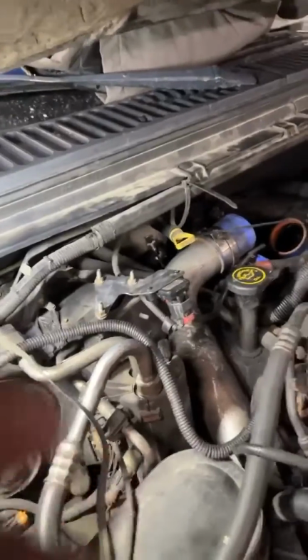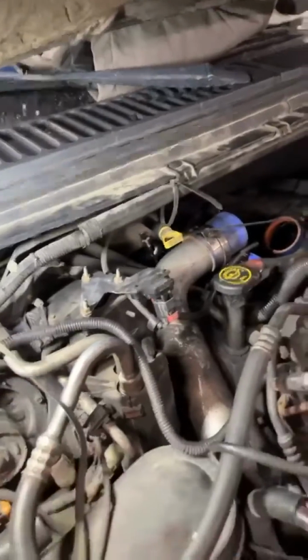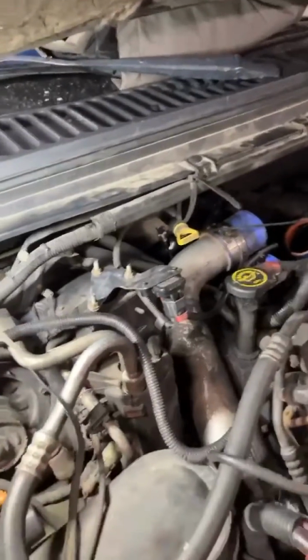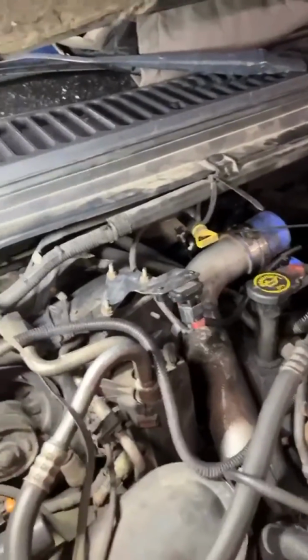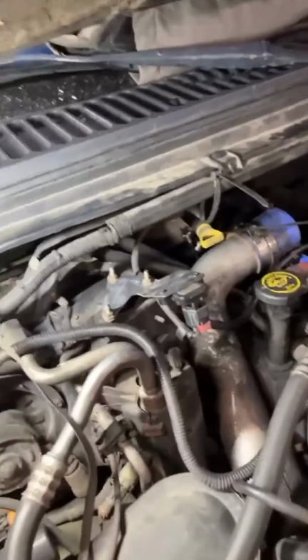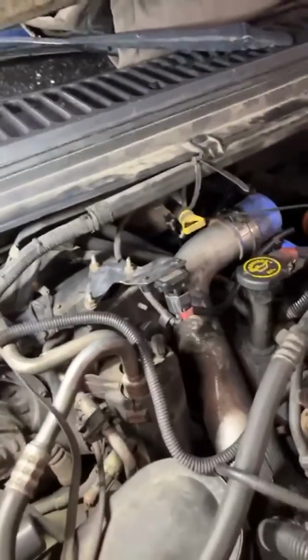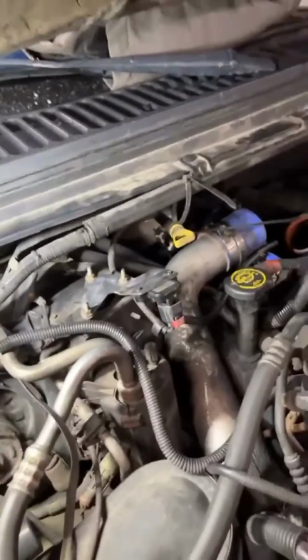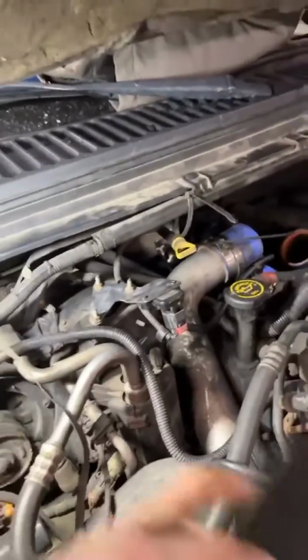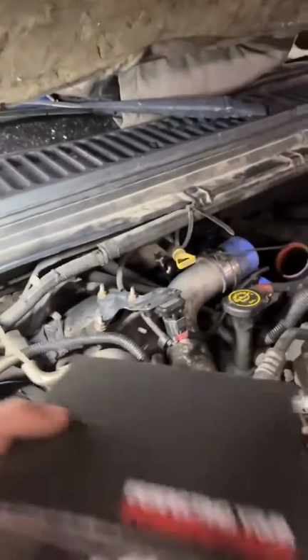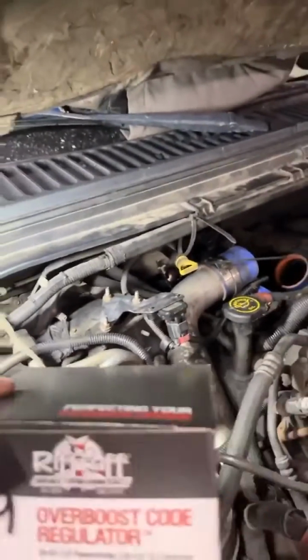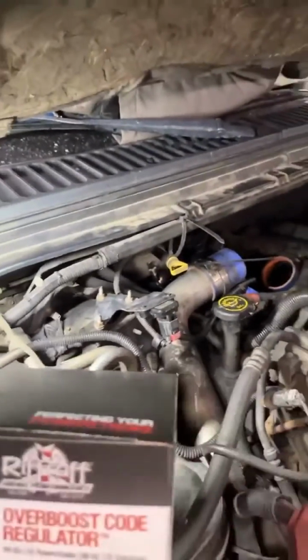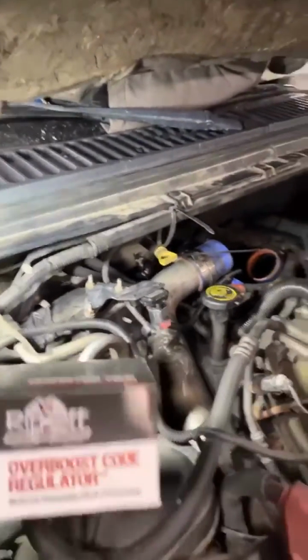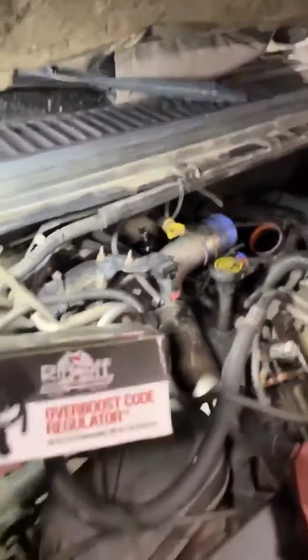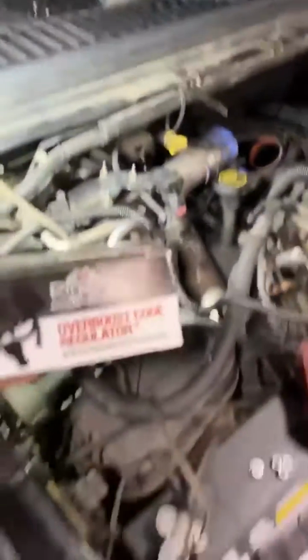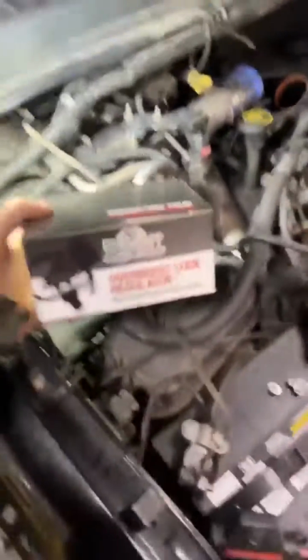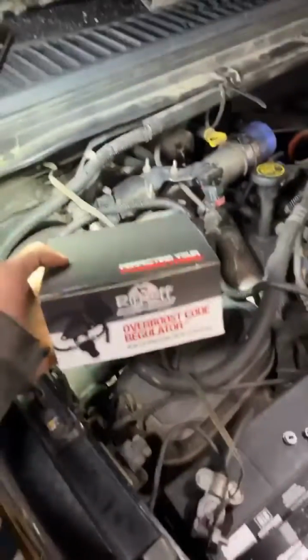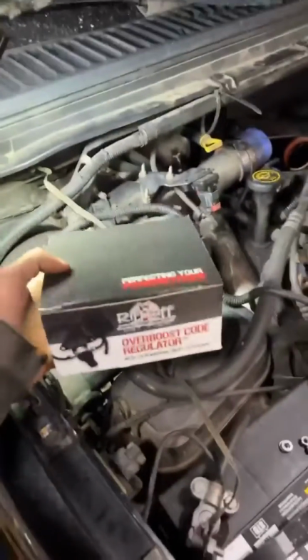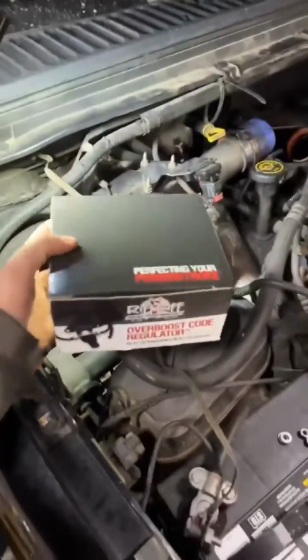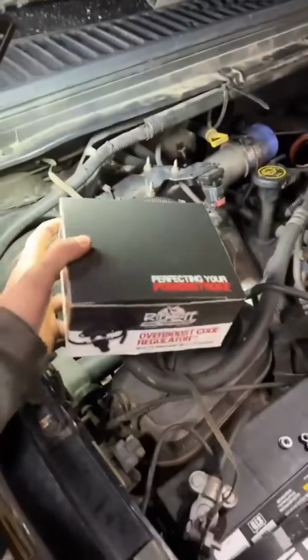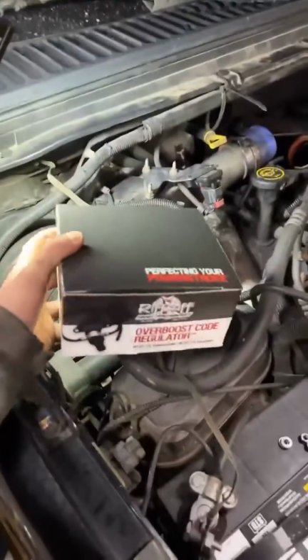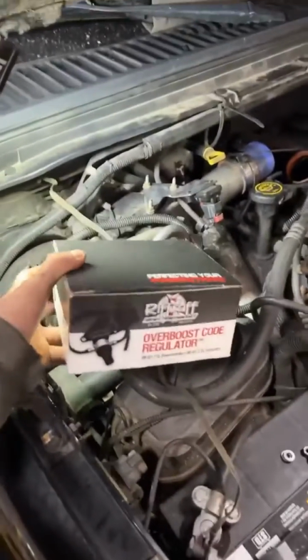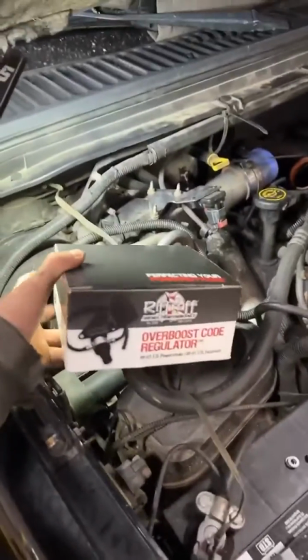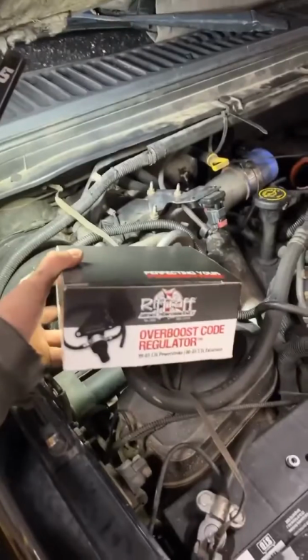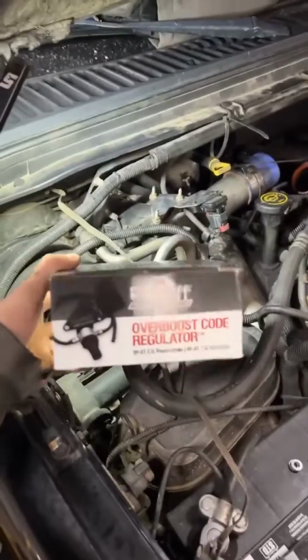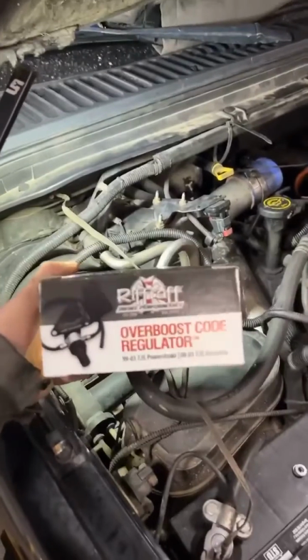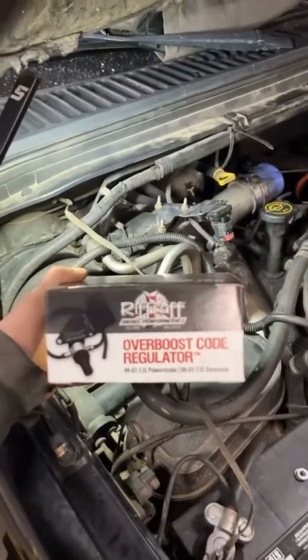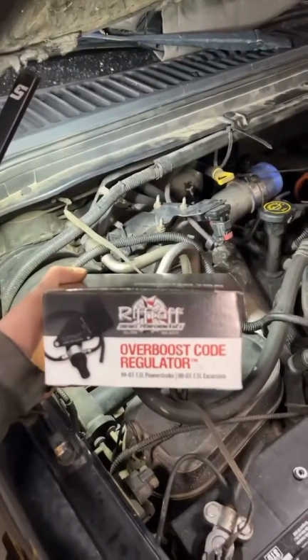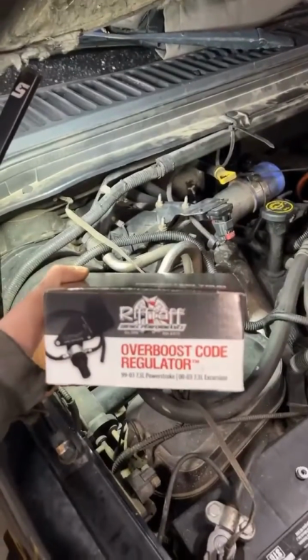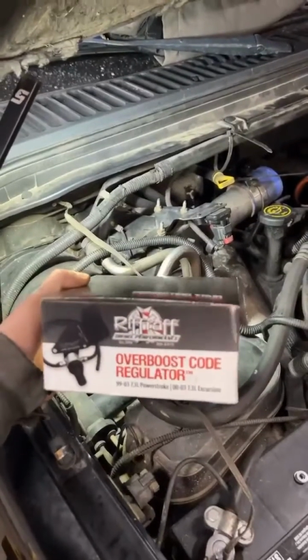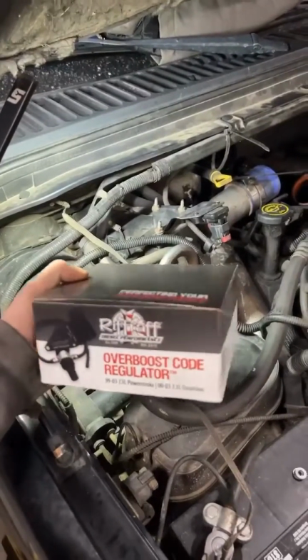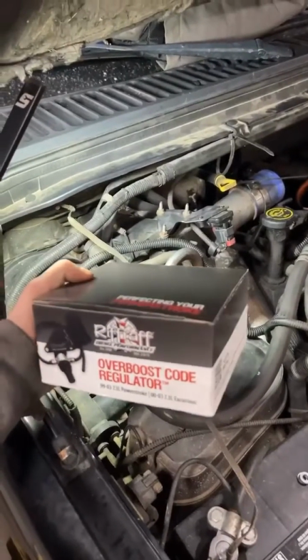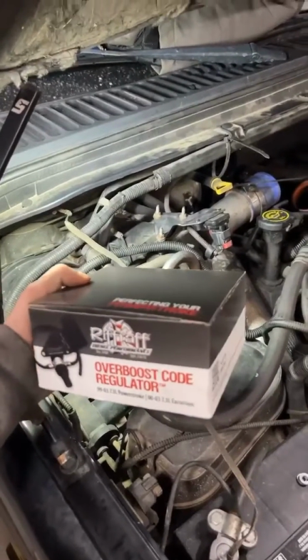Installing a boost fooler today on the 01-07-3. I got mine from Riff Raff Diesel, came in two days.